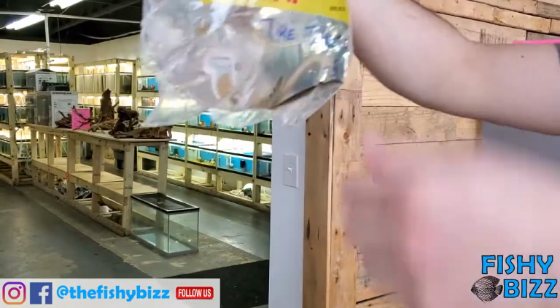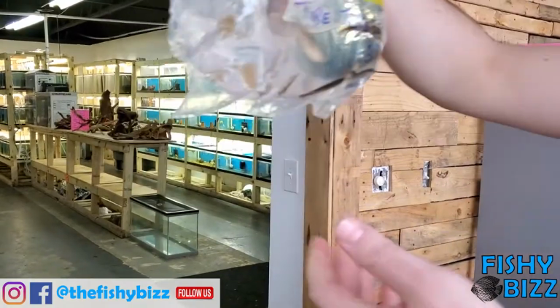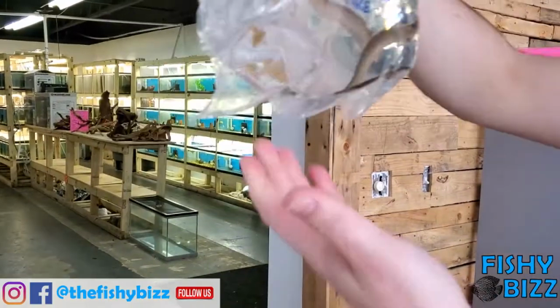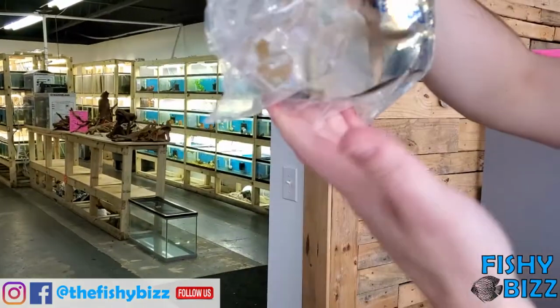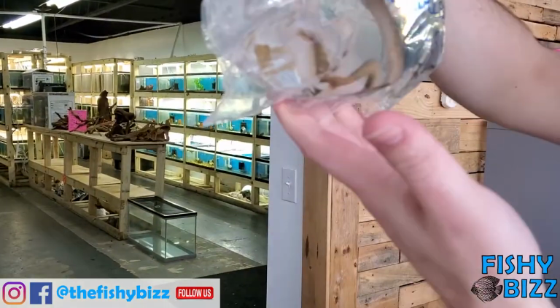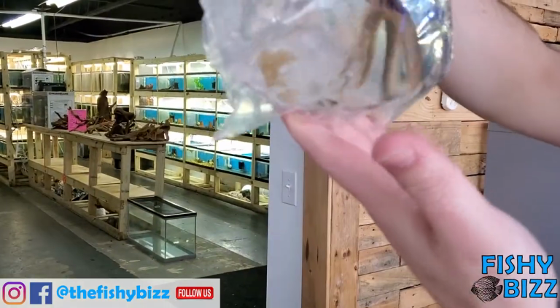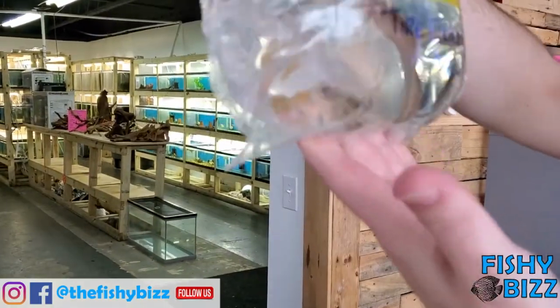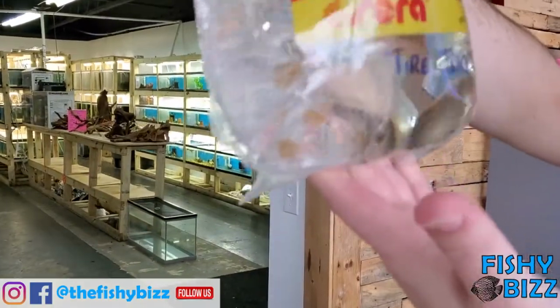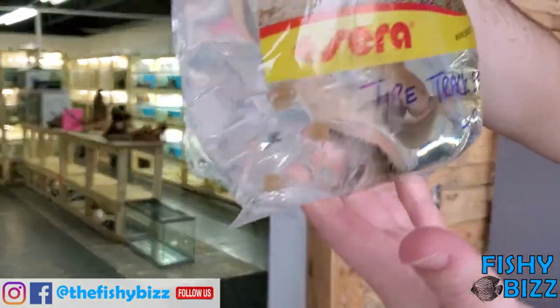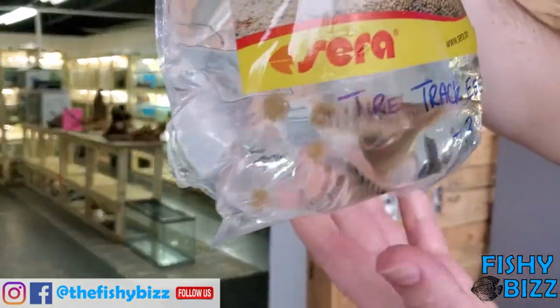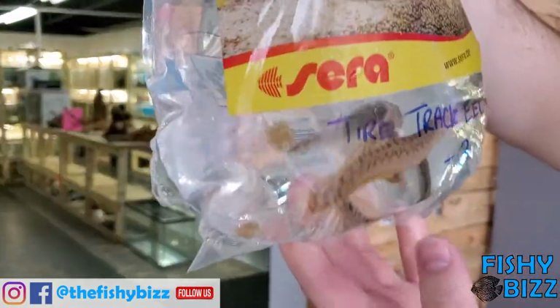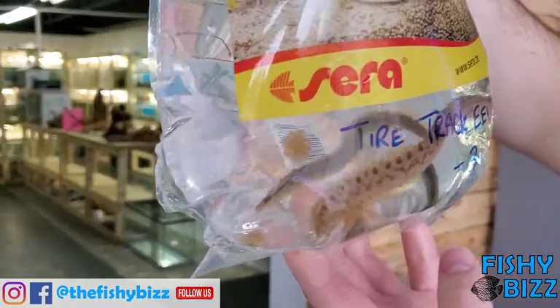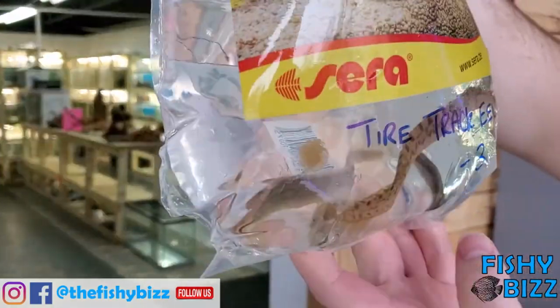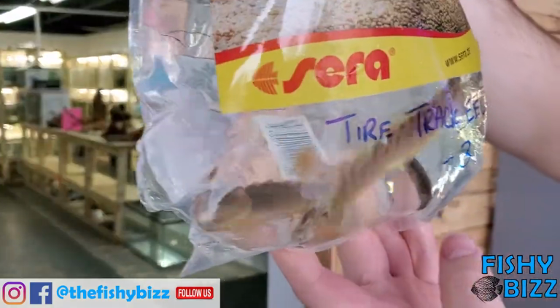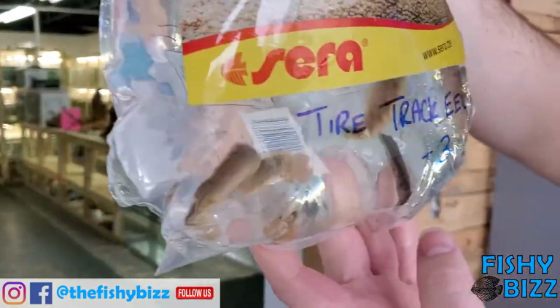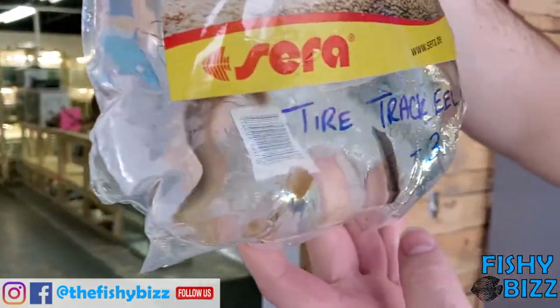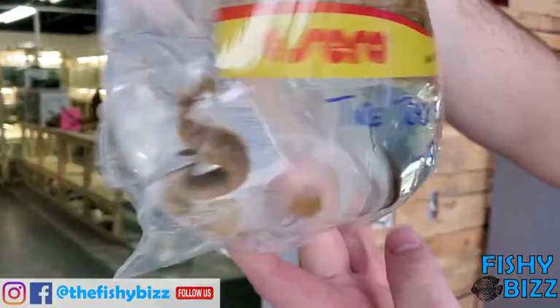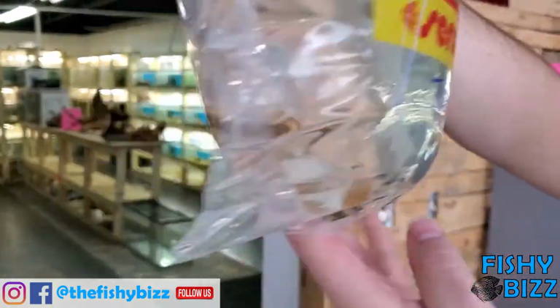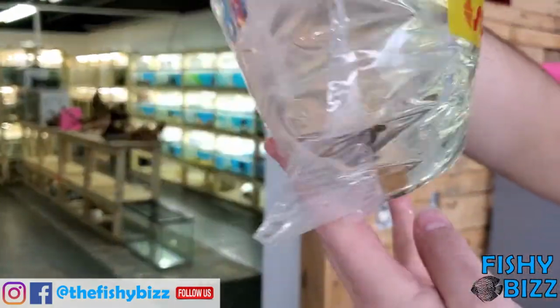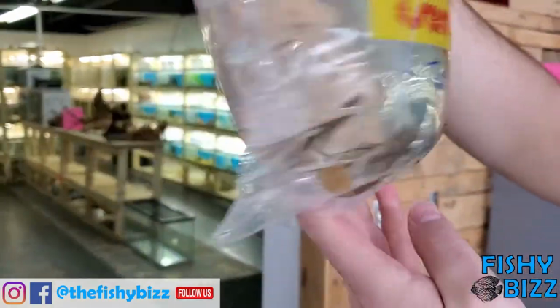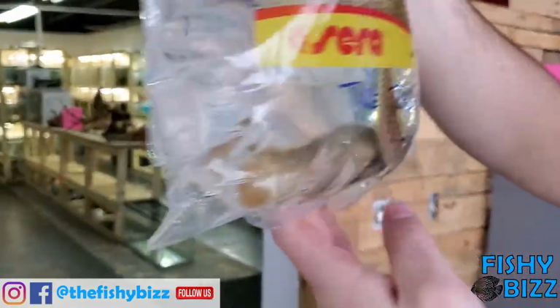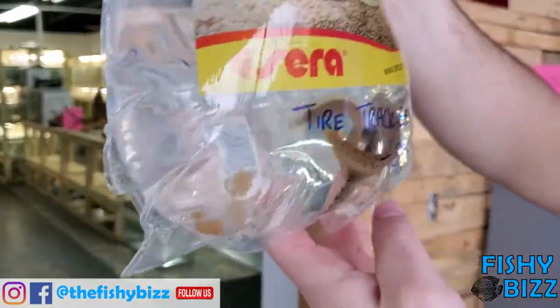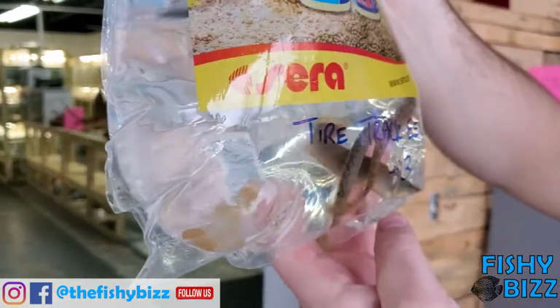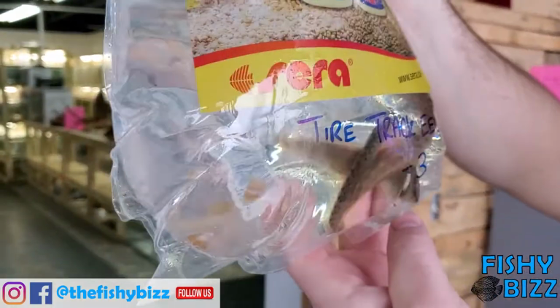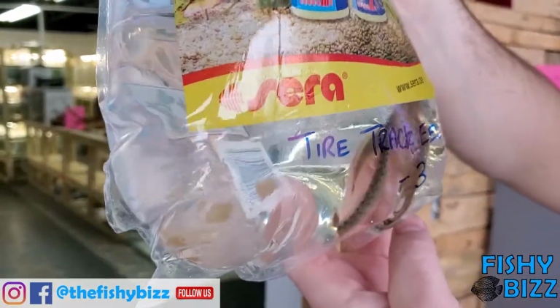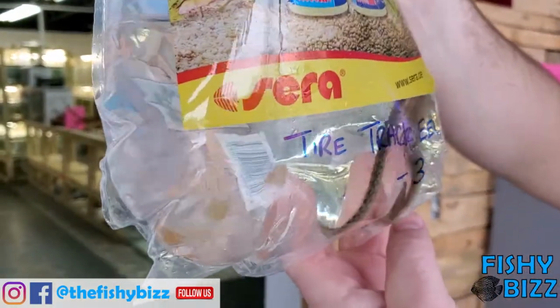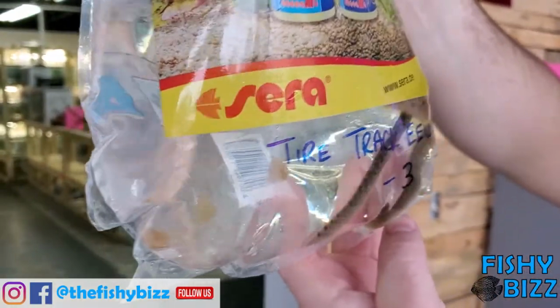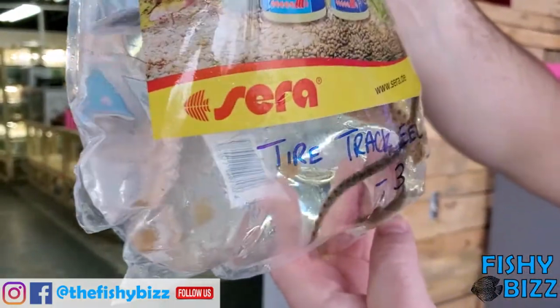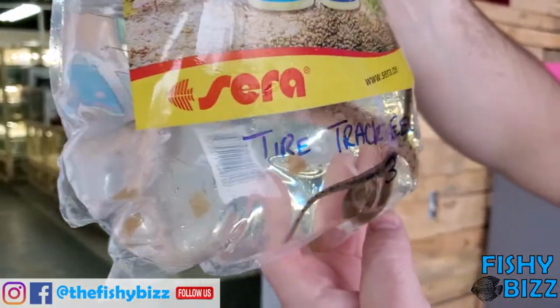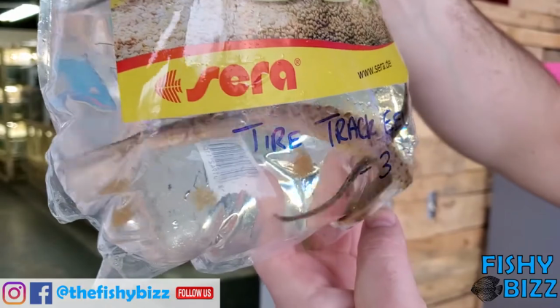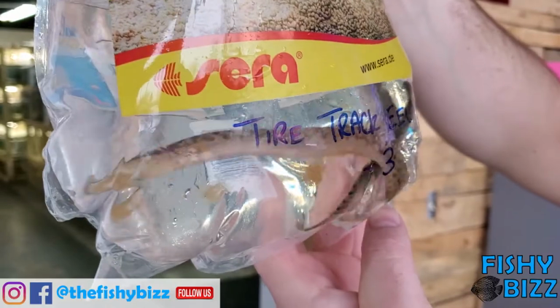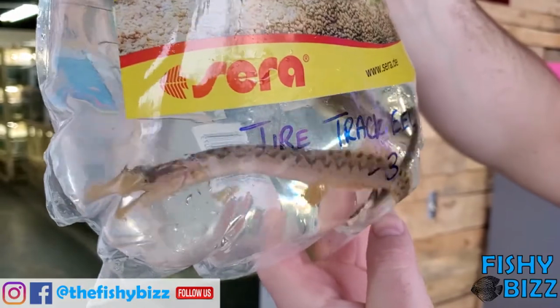Oh nice, some tire track eels. Good size — big boys. Those guys are cool.